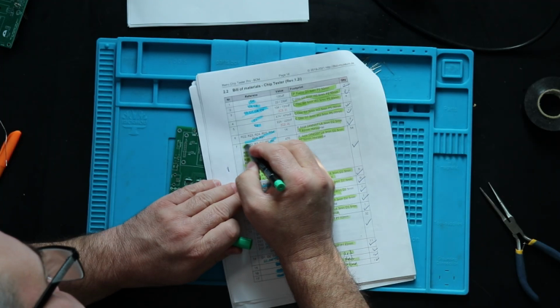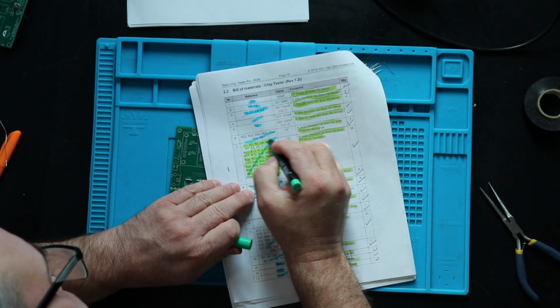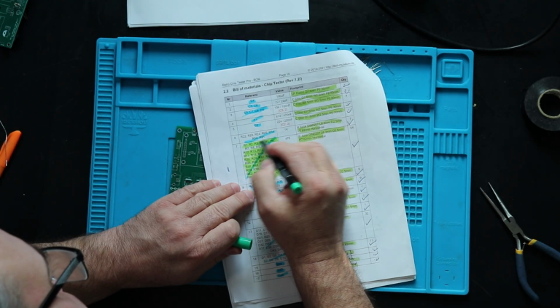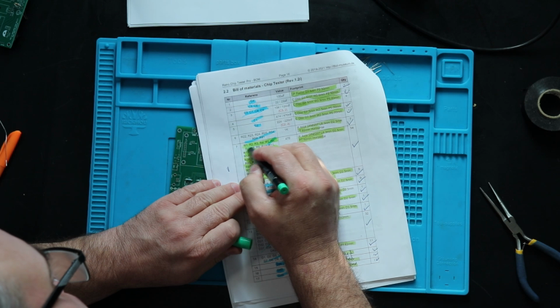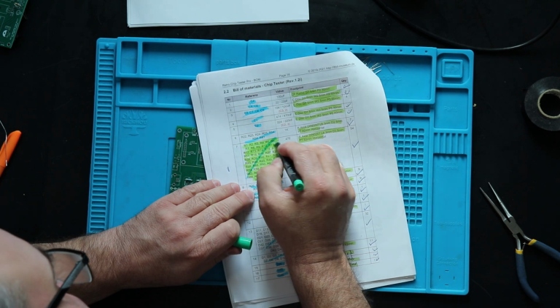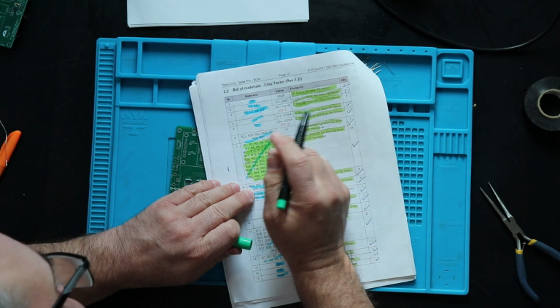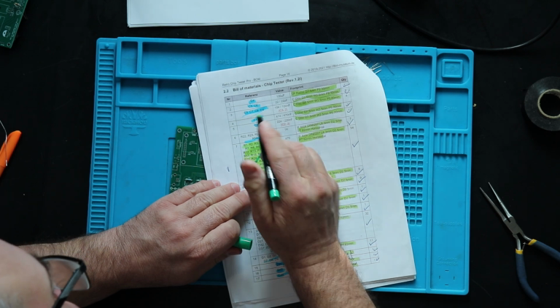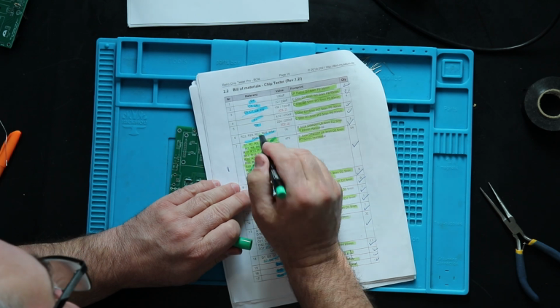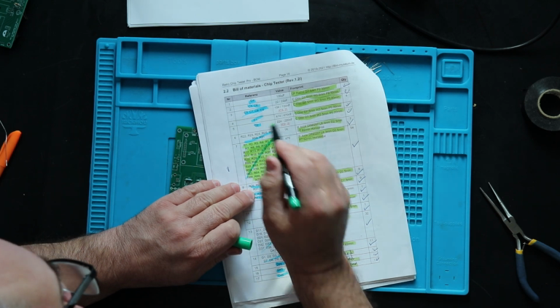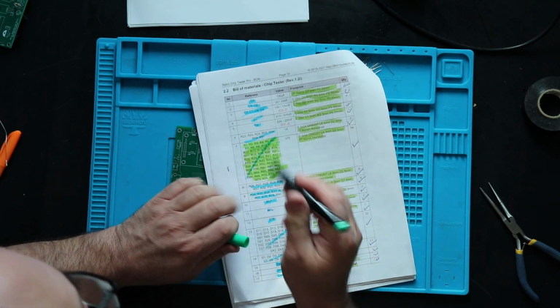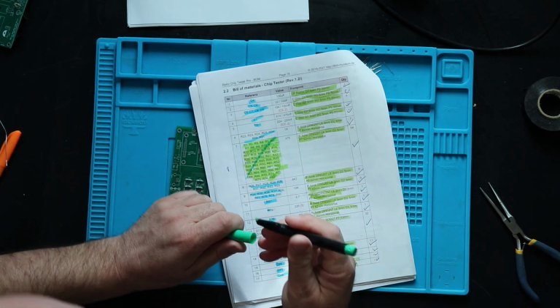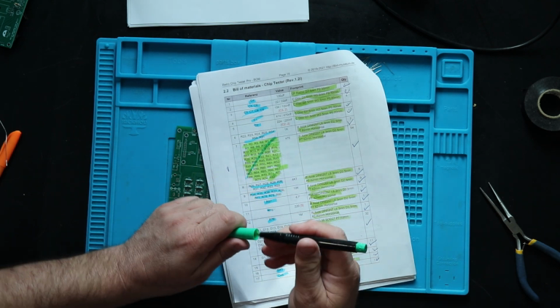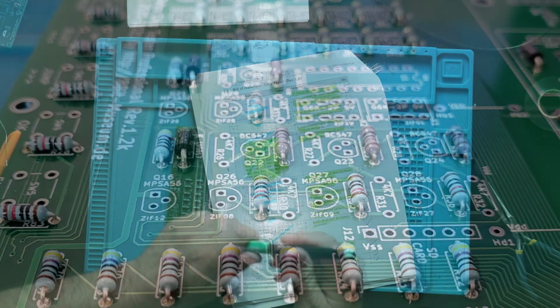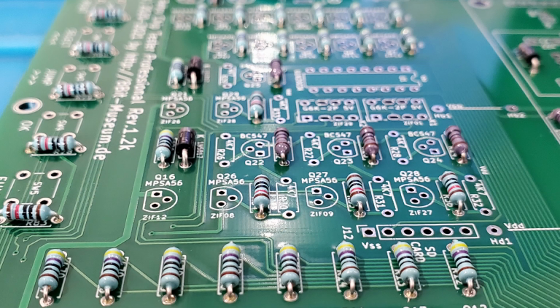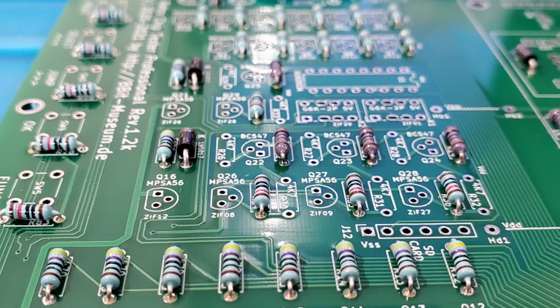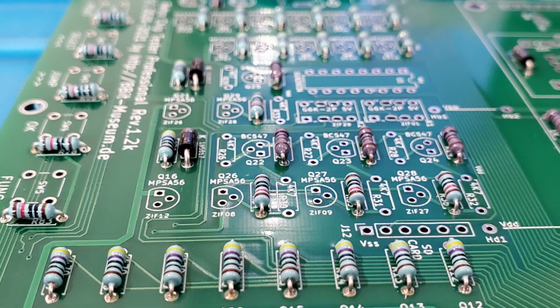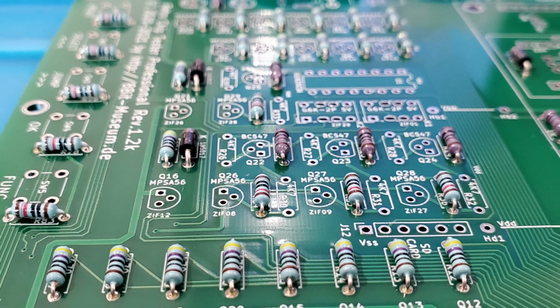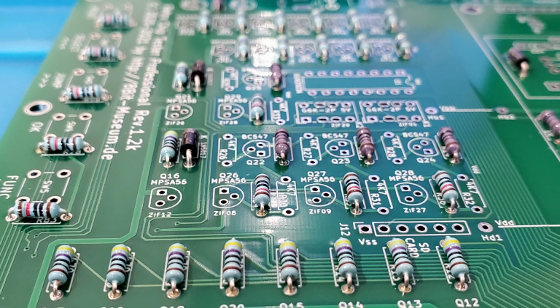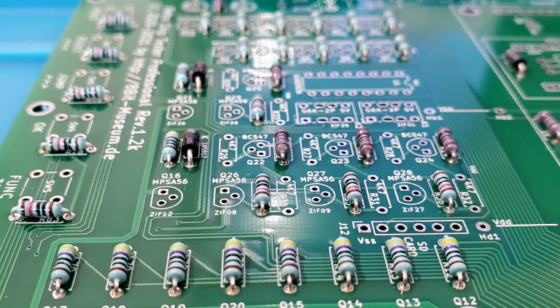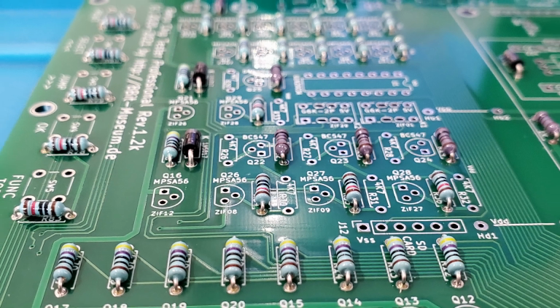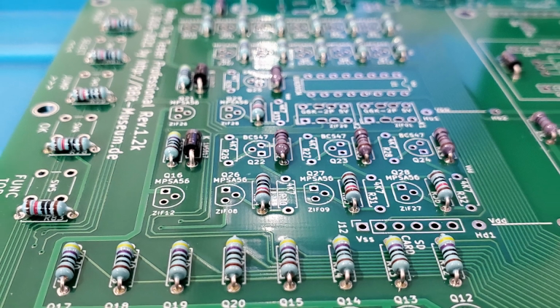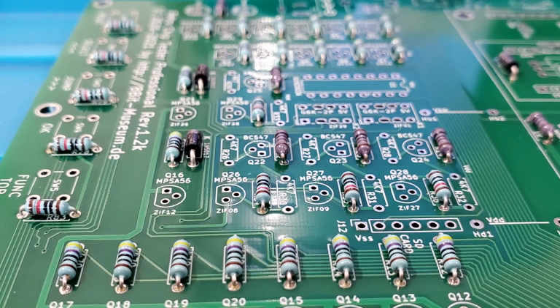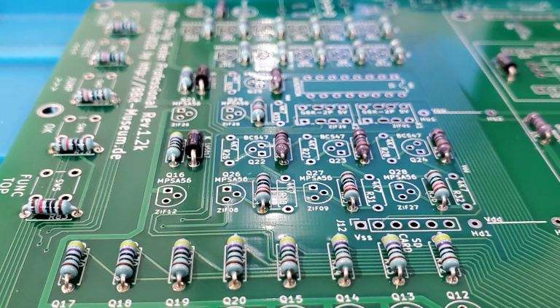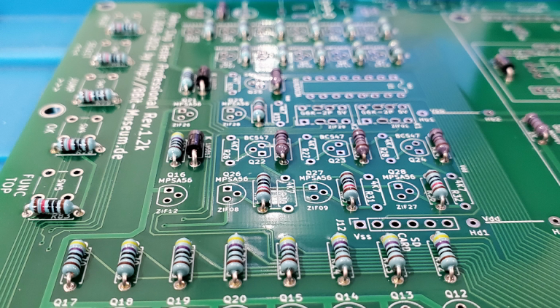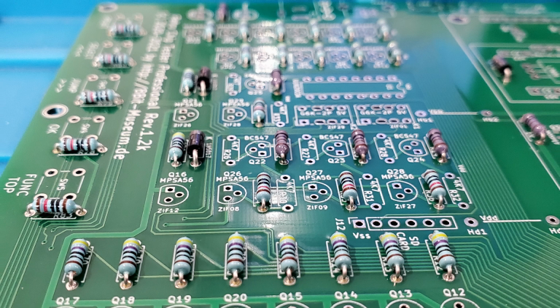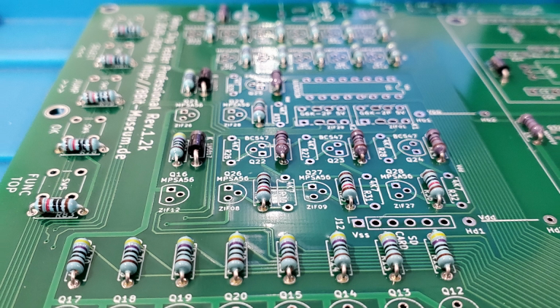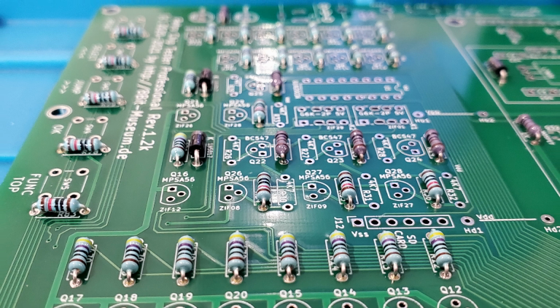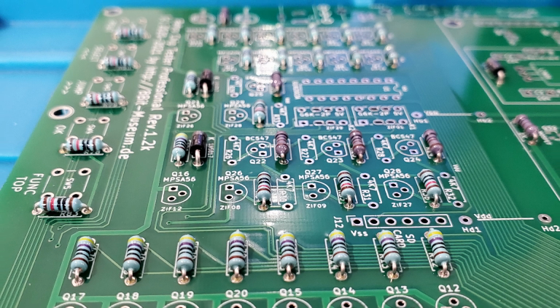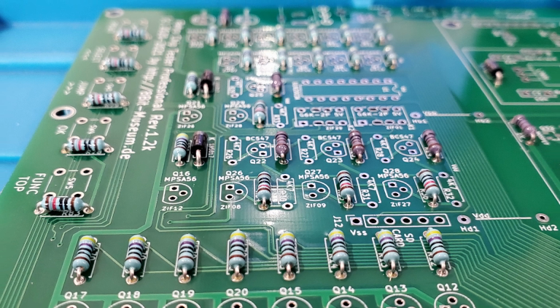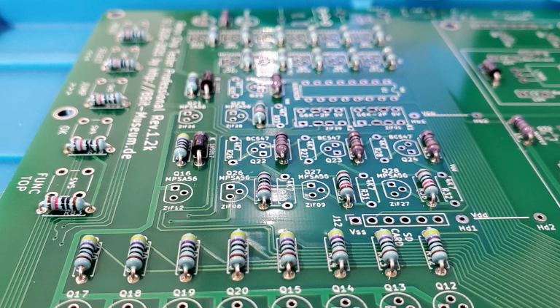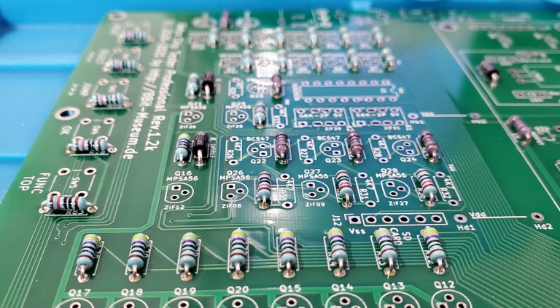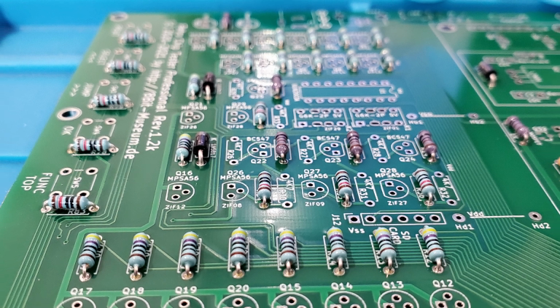All the resistors are in except a few that I need to order and install later. The next step is to install the banks of diodes.